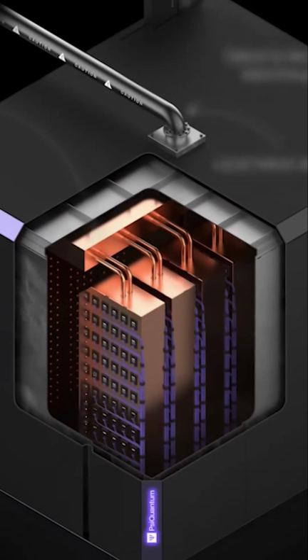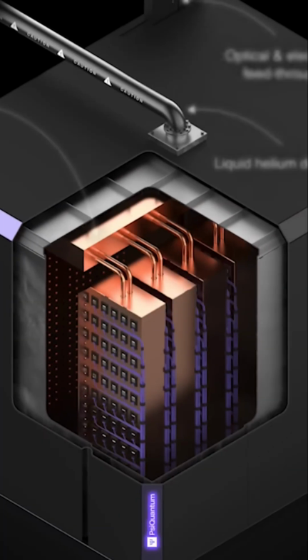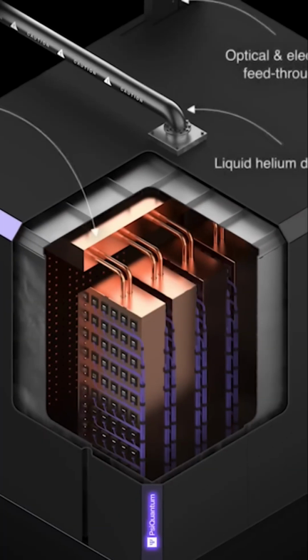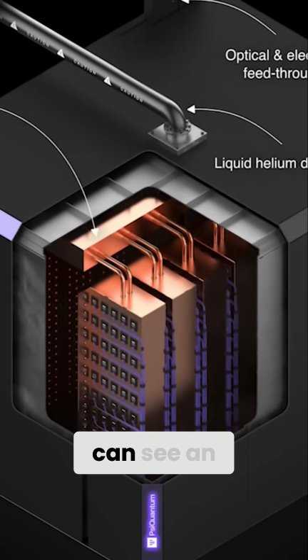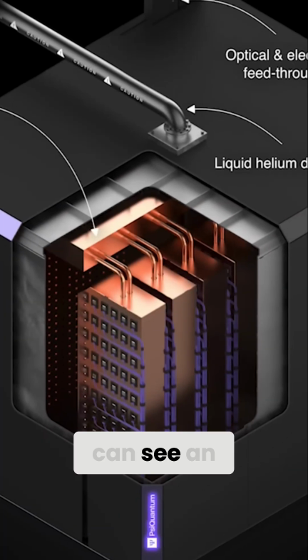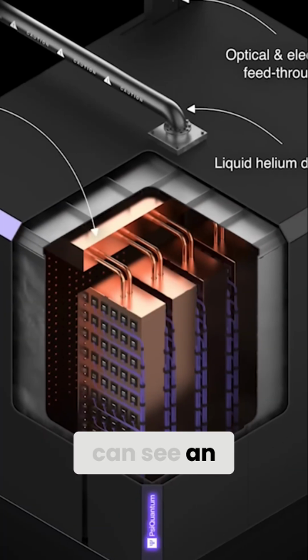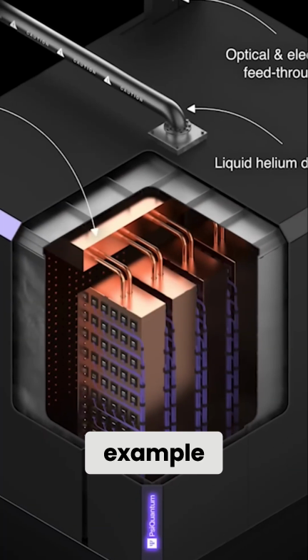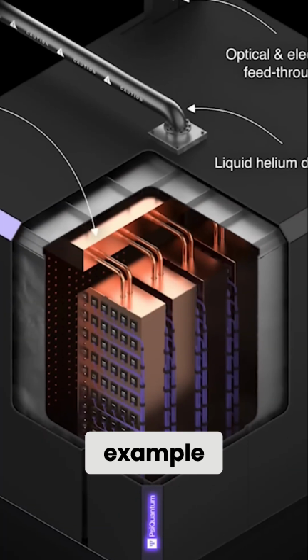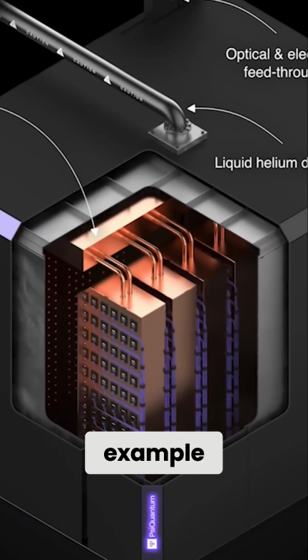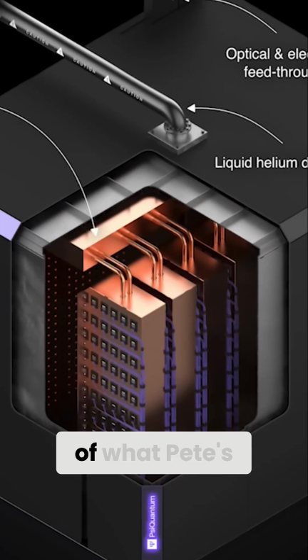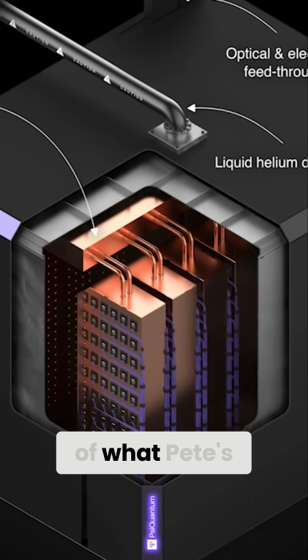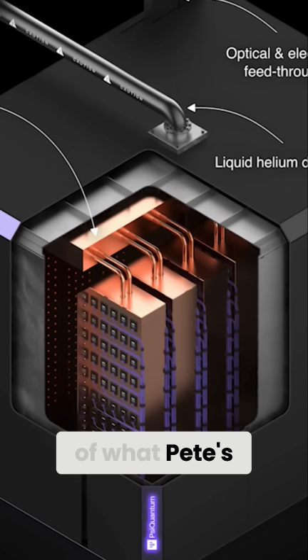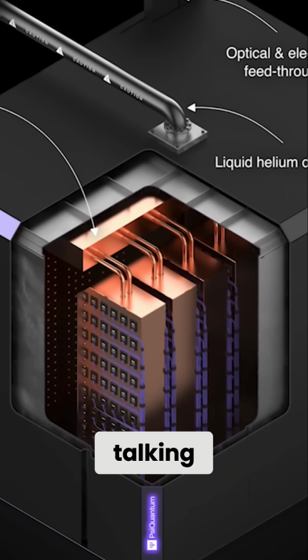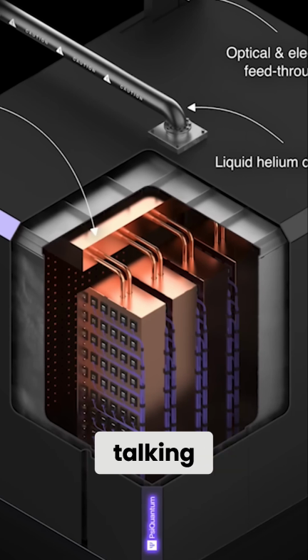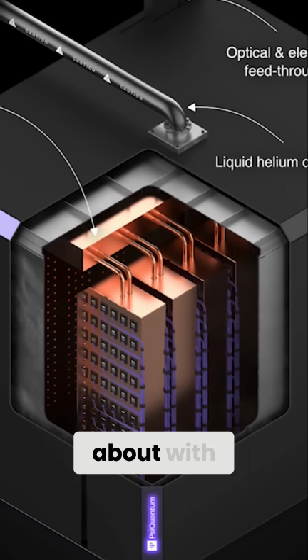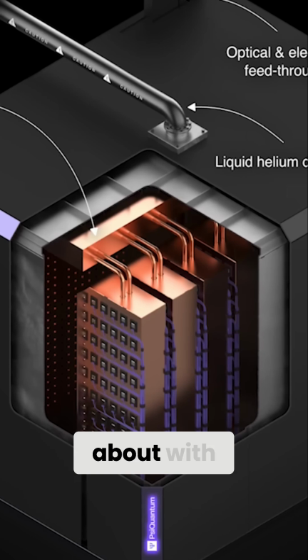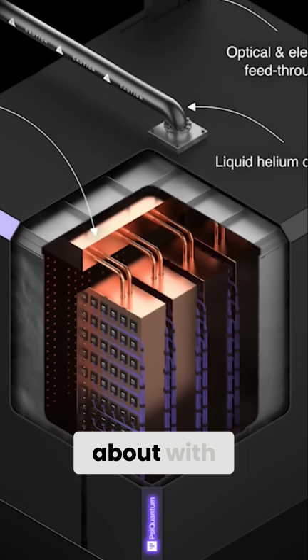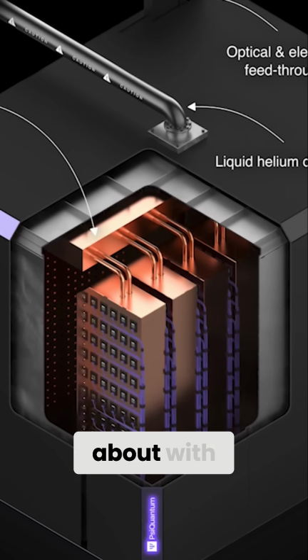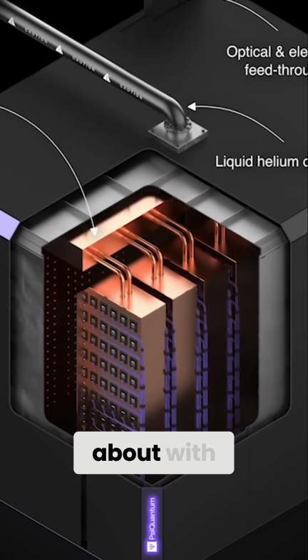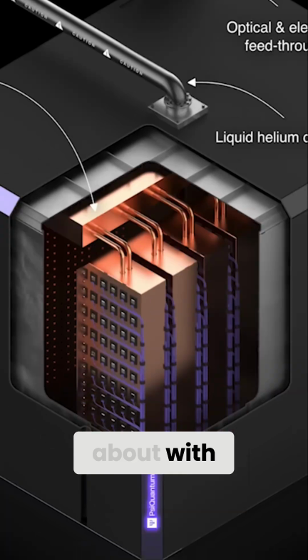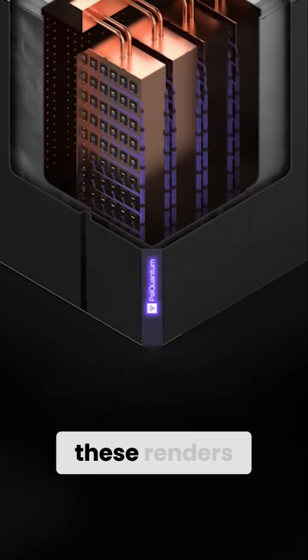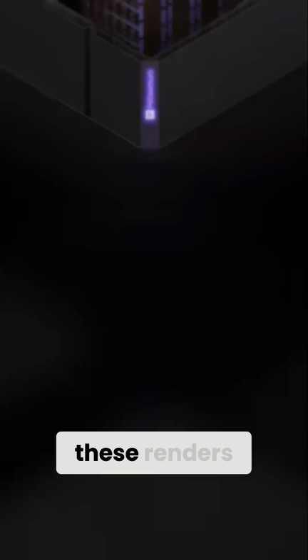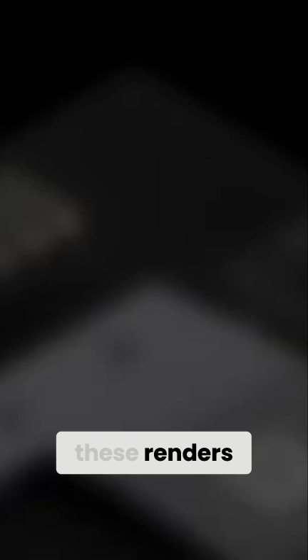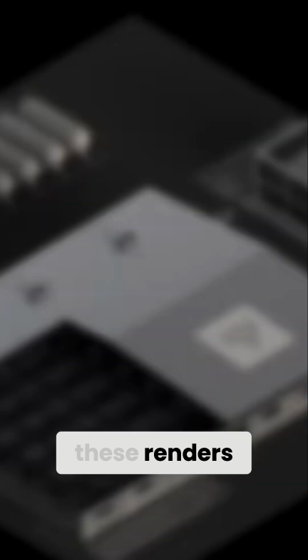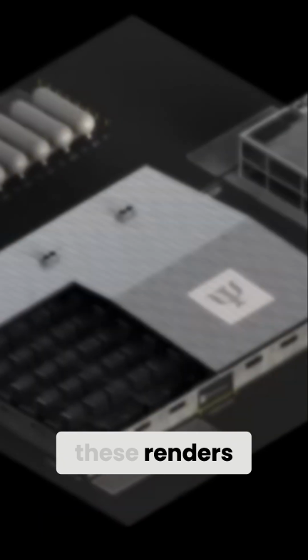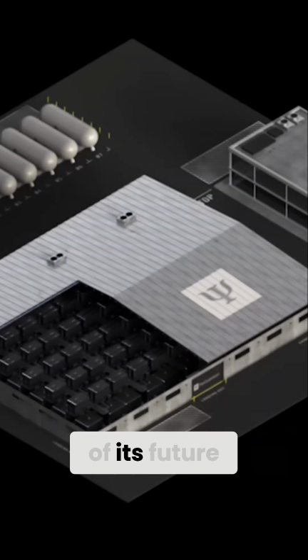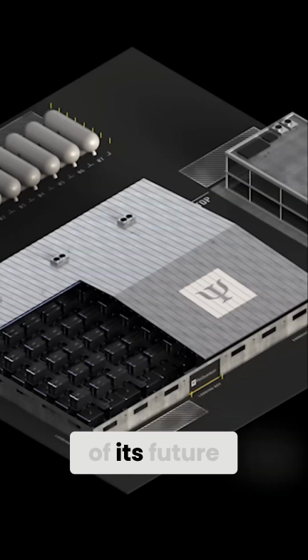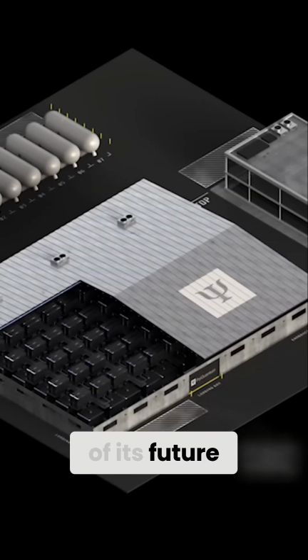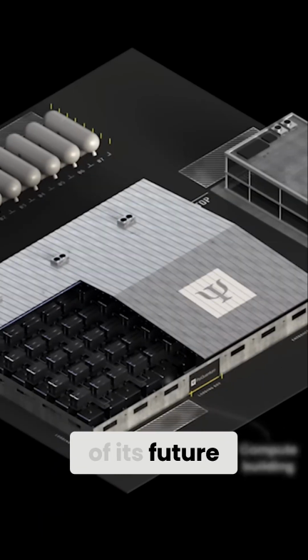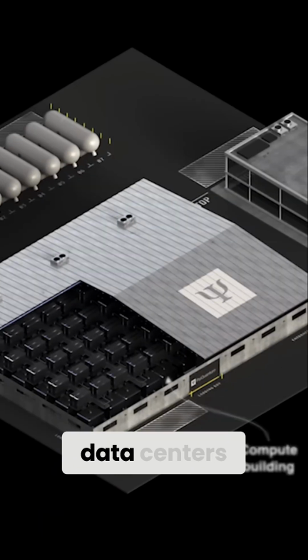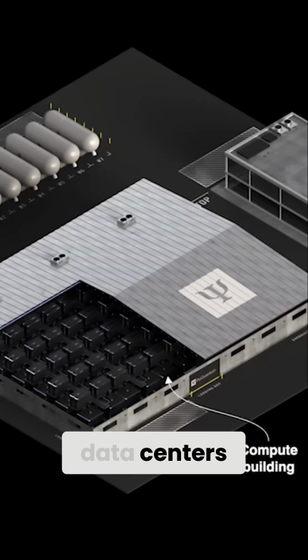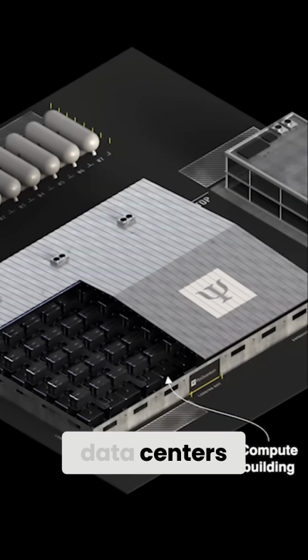You can see an example of what Pete's talking about with these renders of its future data centers.